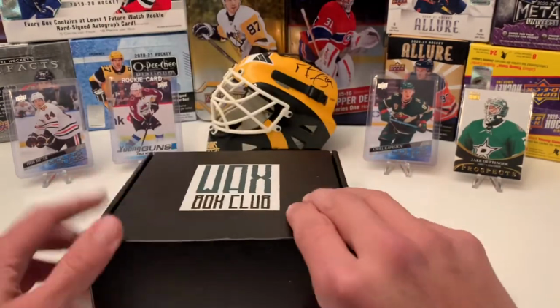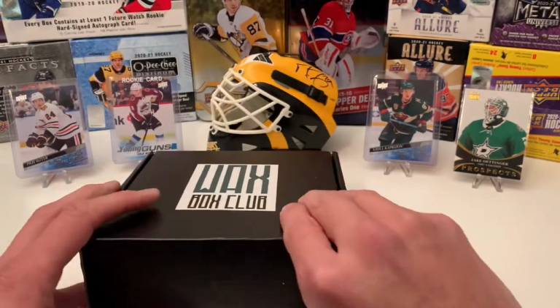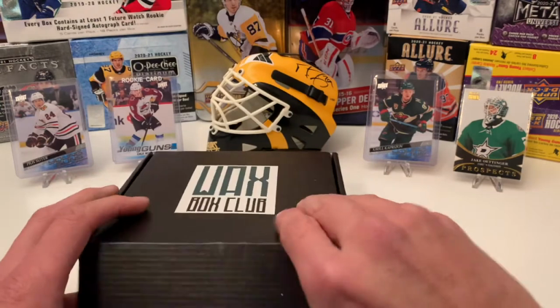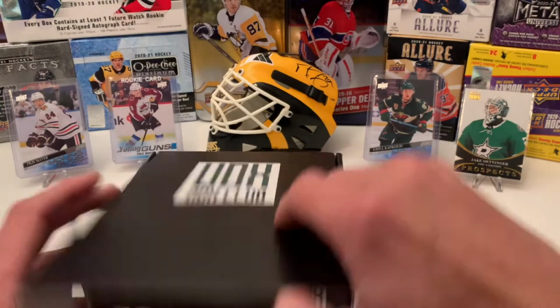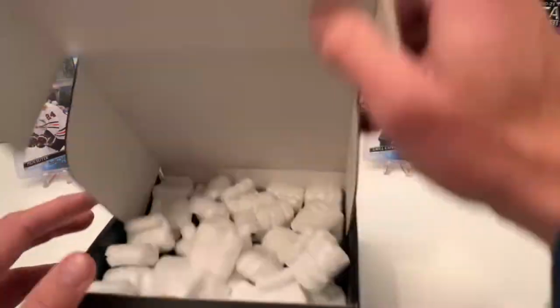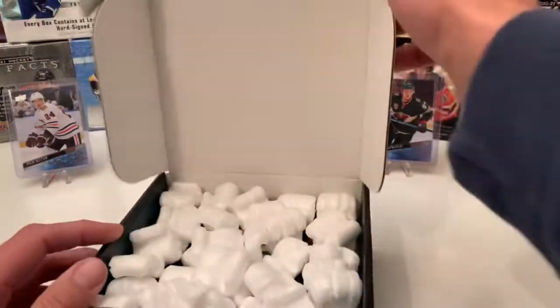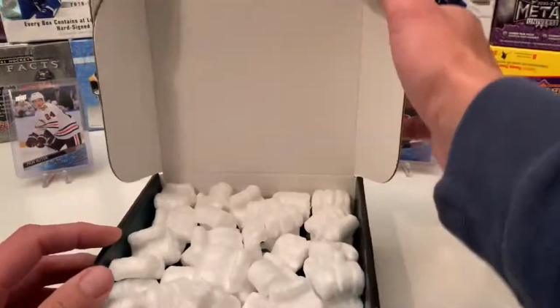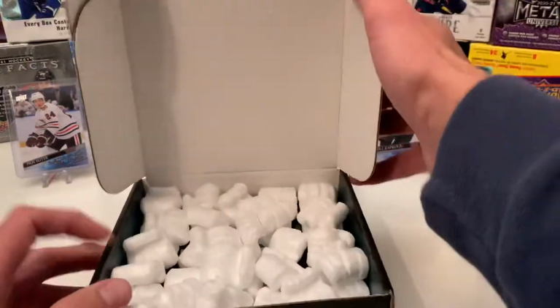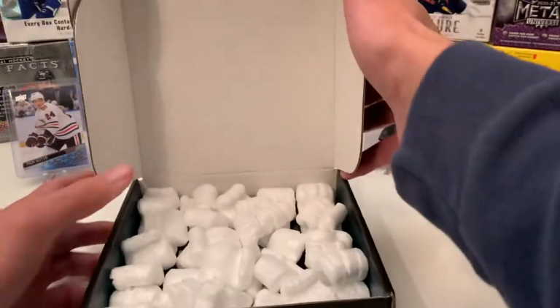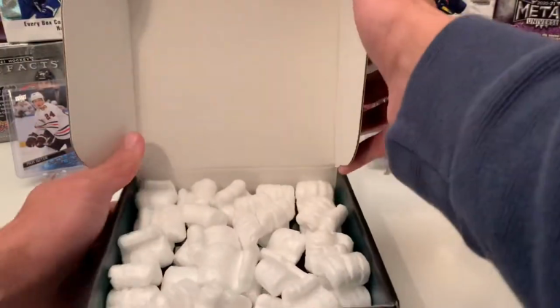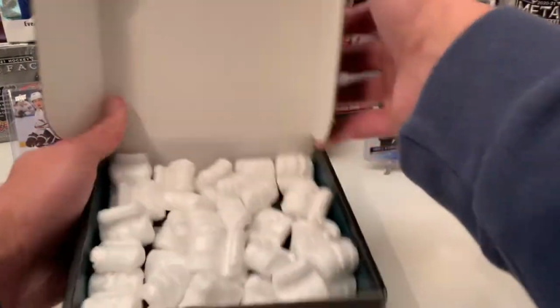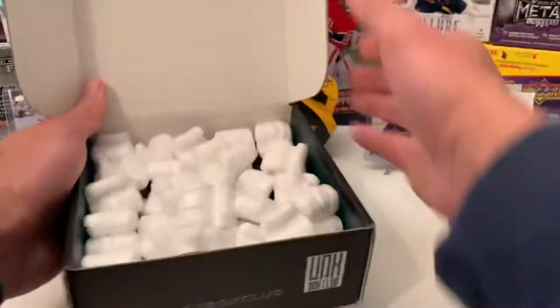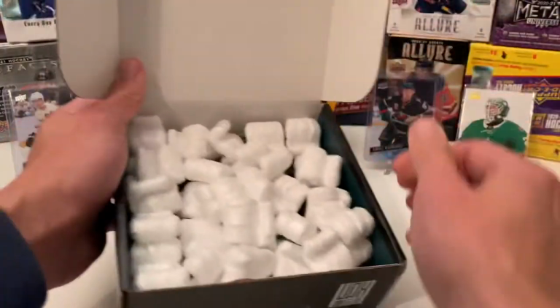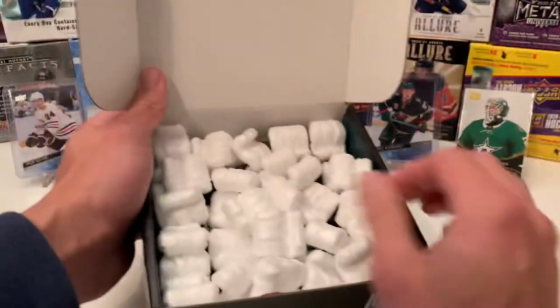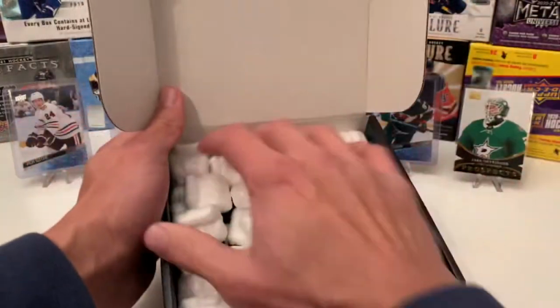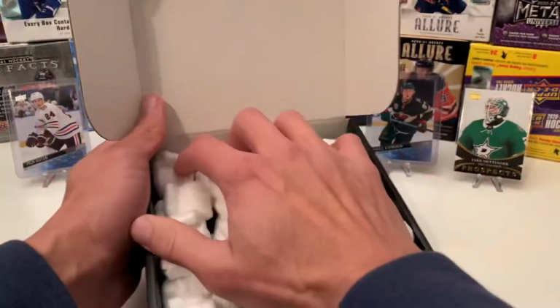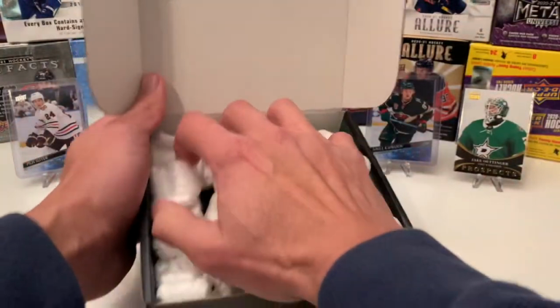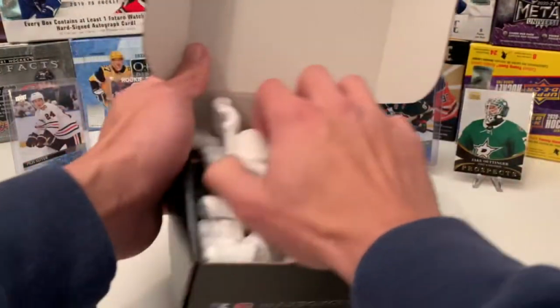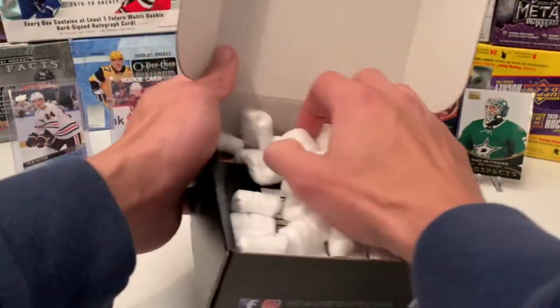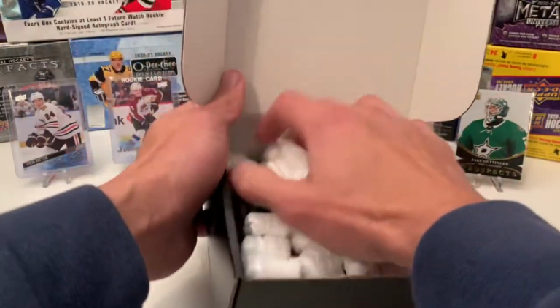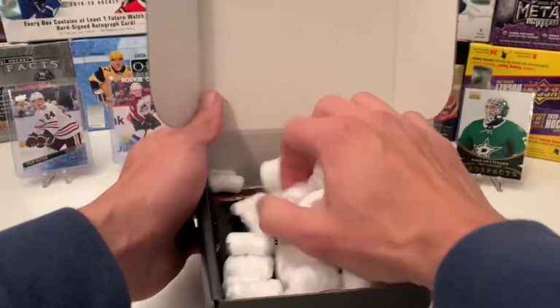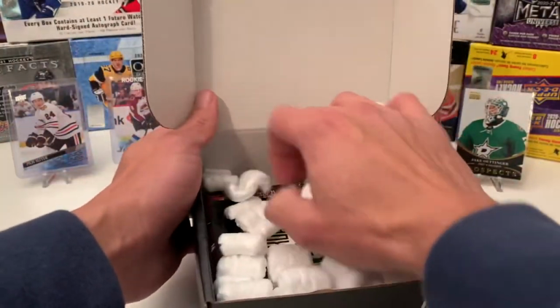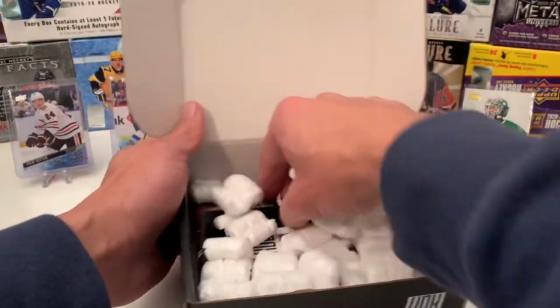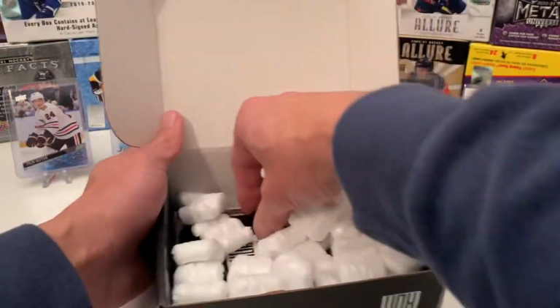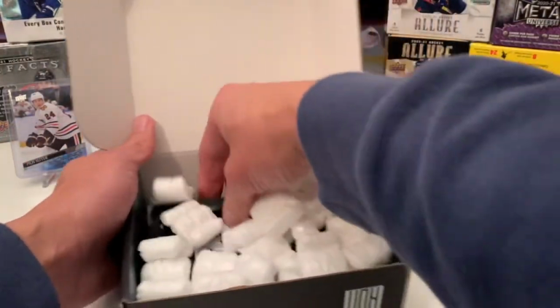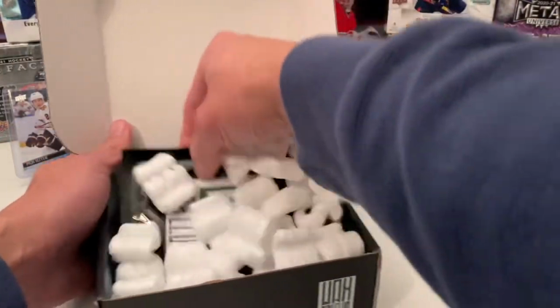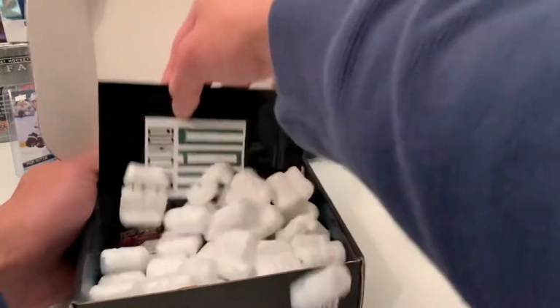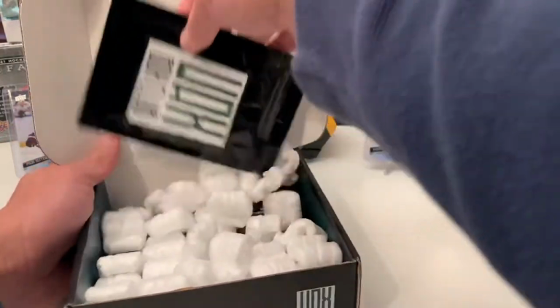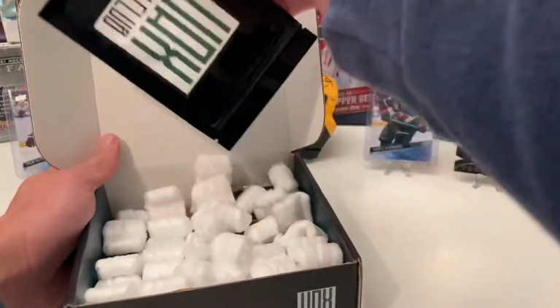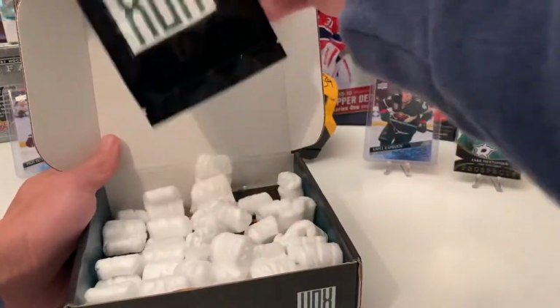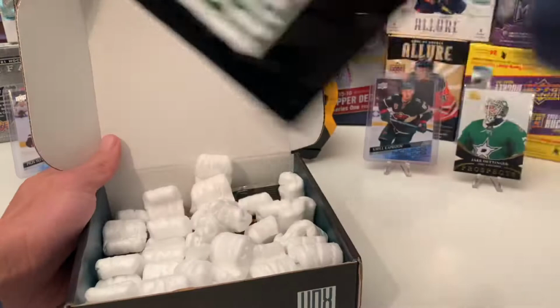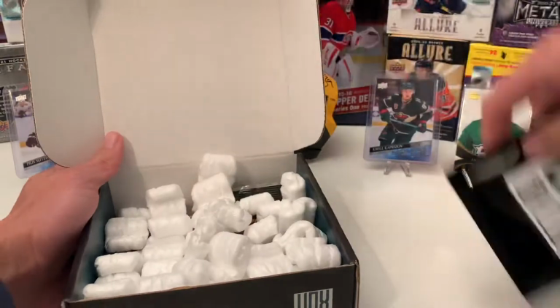So let's see what we got. Get these peanuts out of the way — there's the hits.